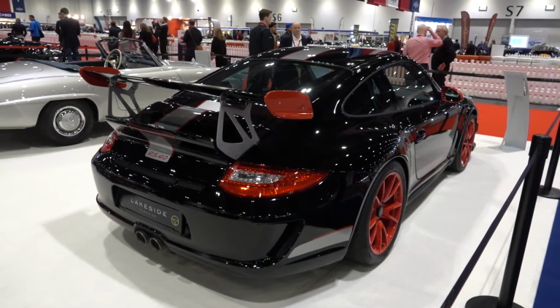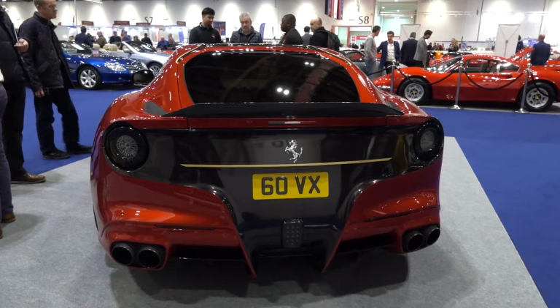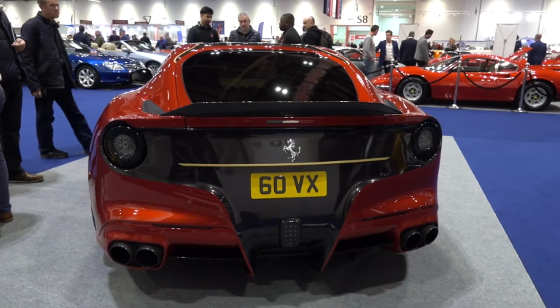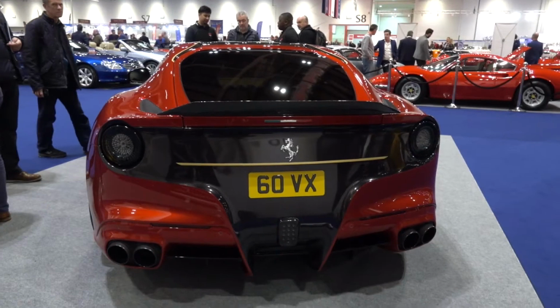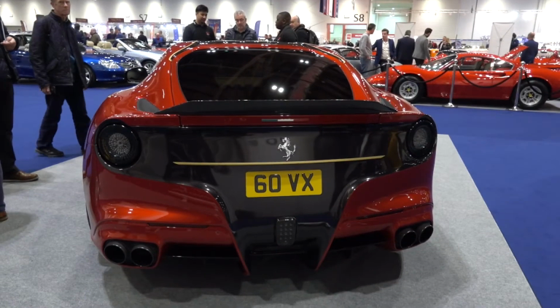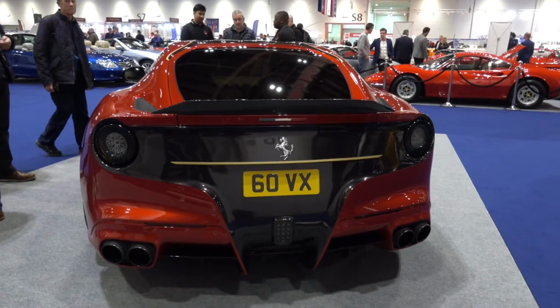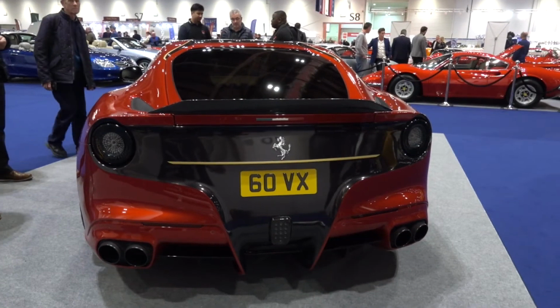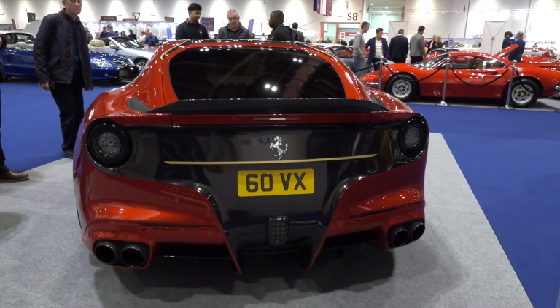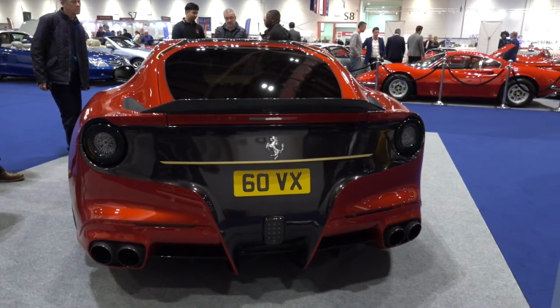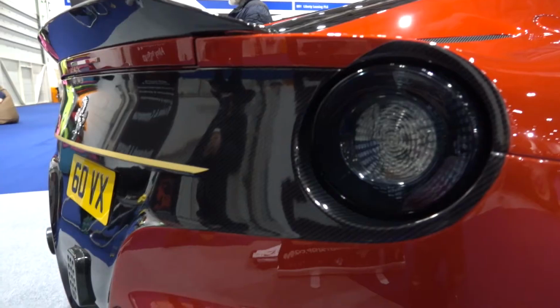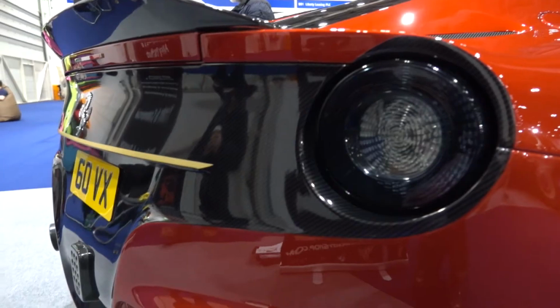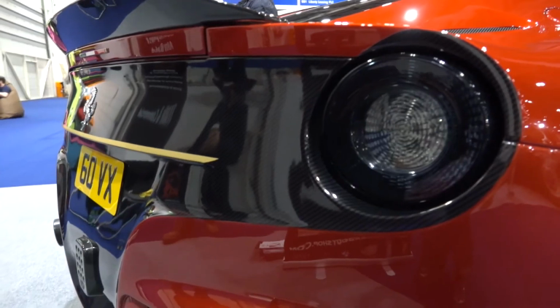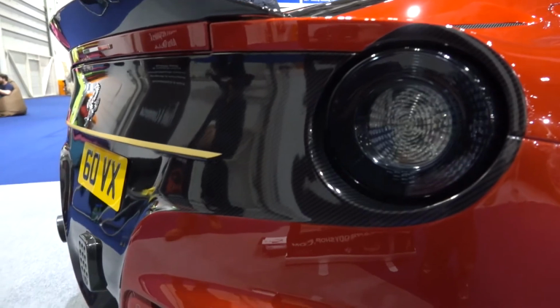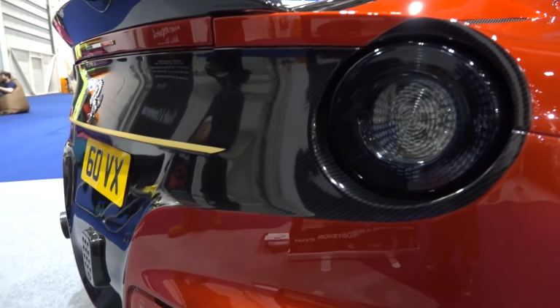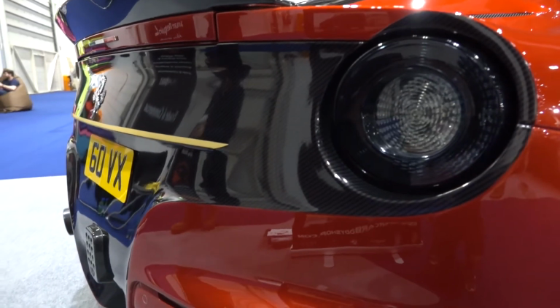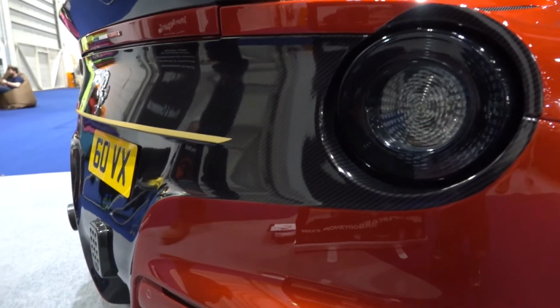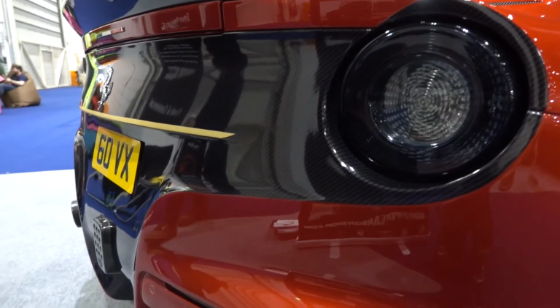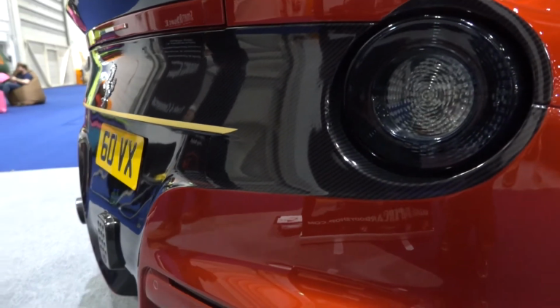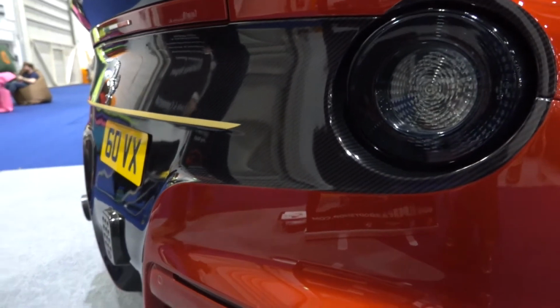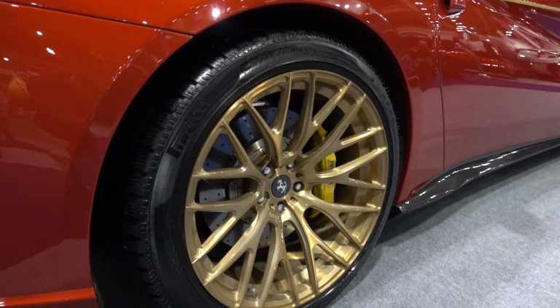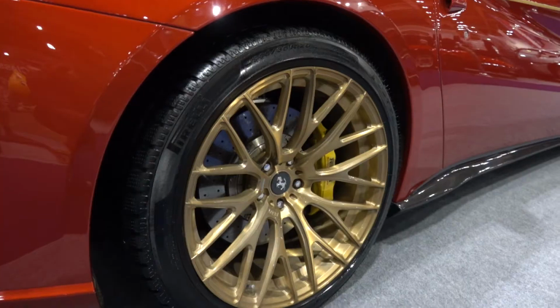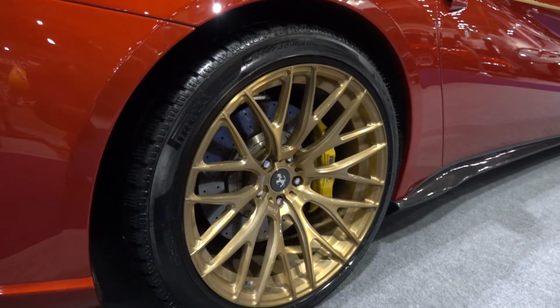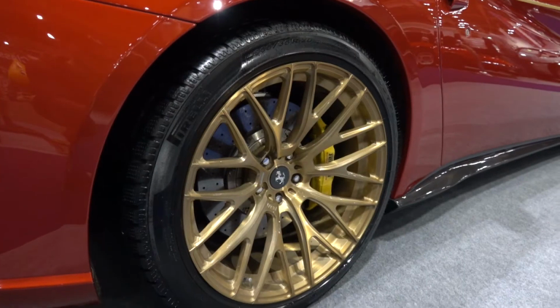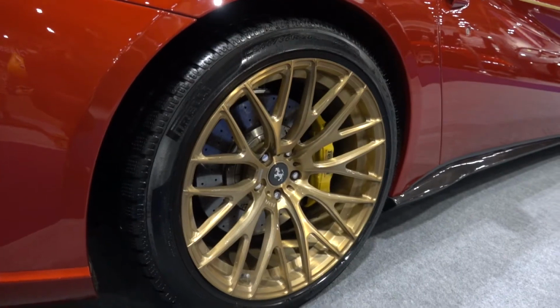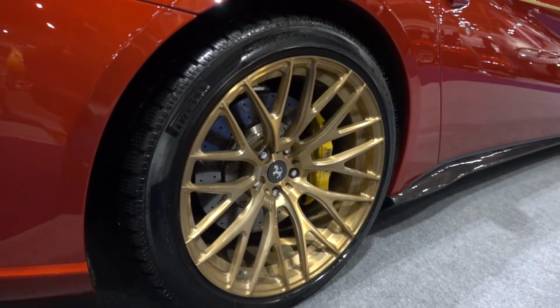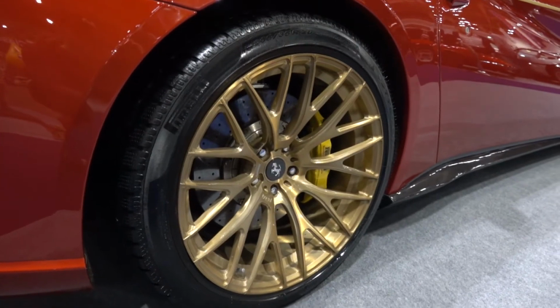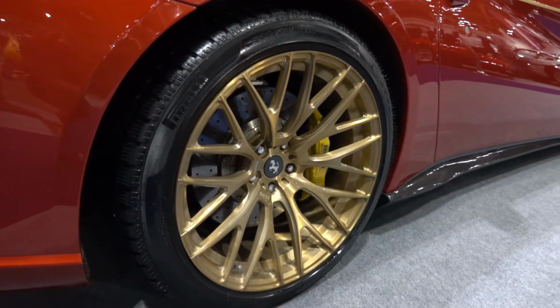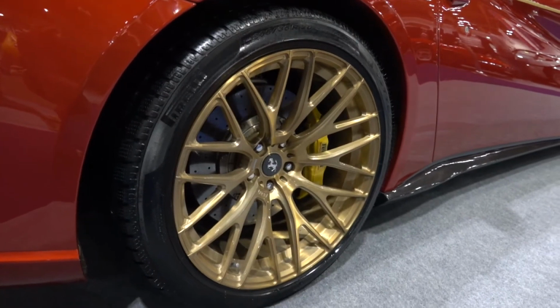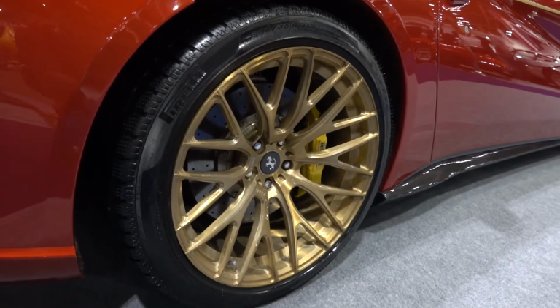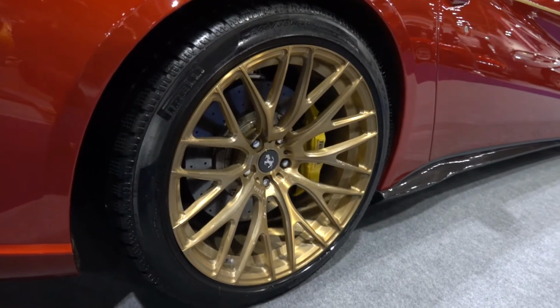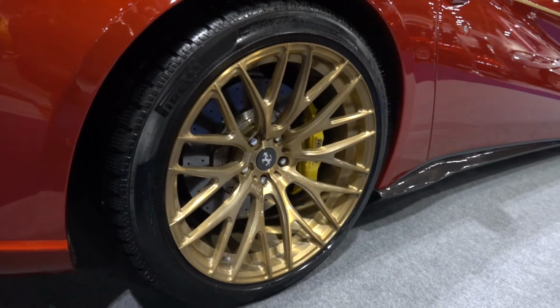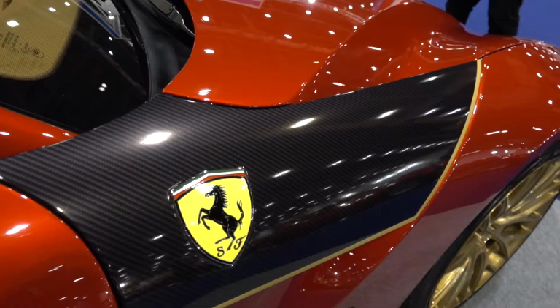Here's a modified Ferrari F12 with a two-tone rear end and gold wheels. What do you guys think?